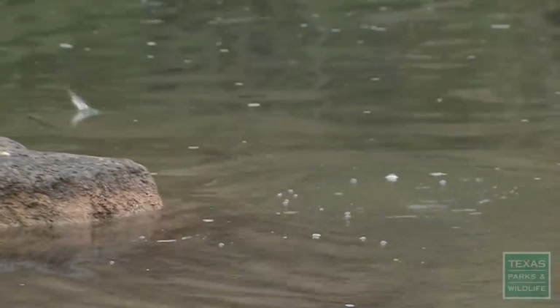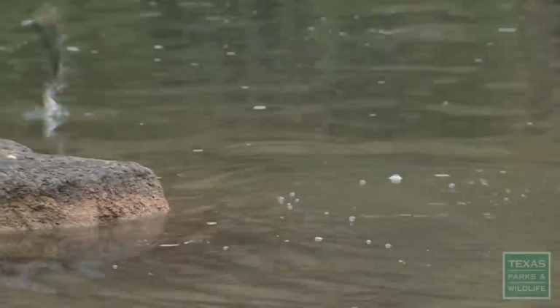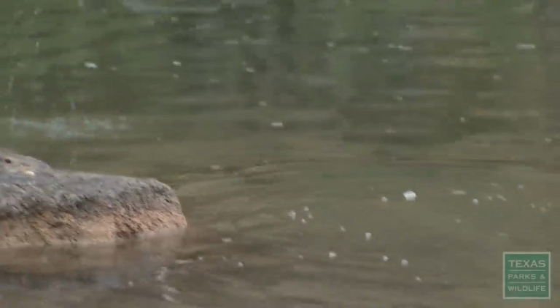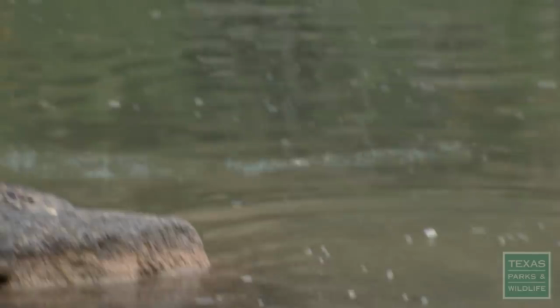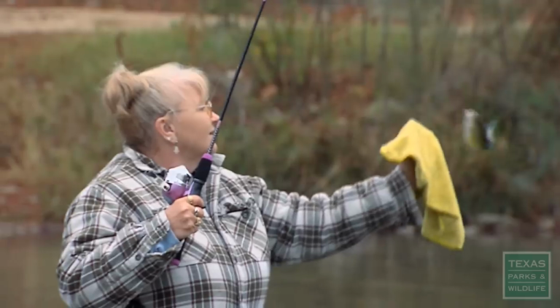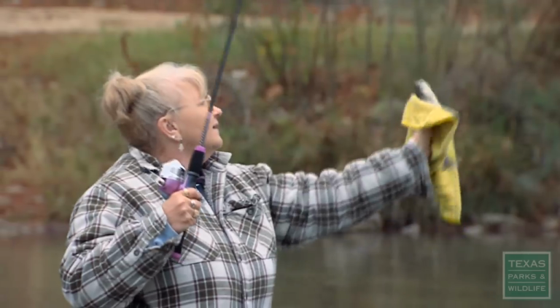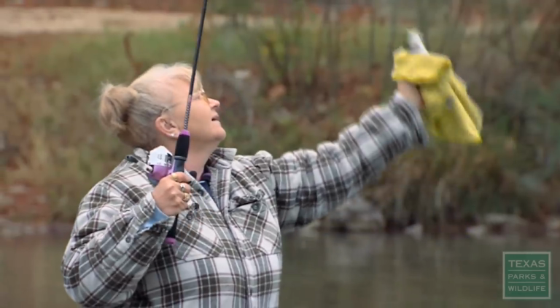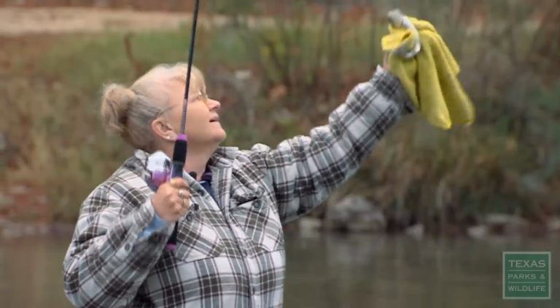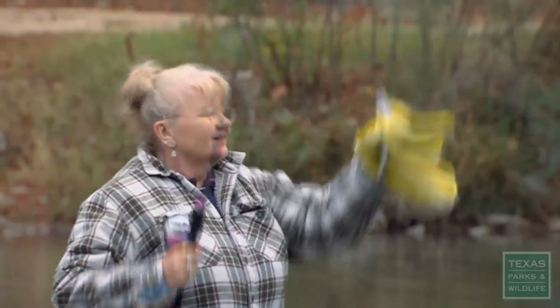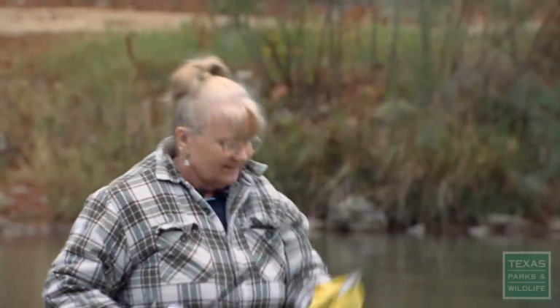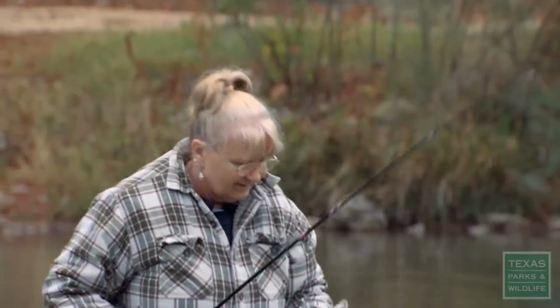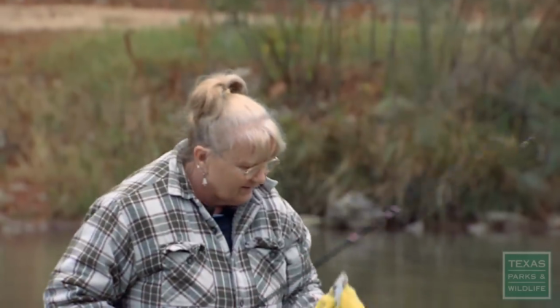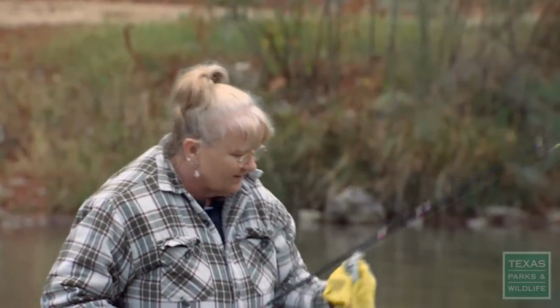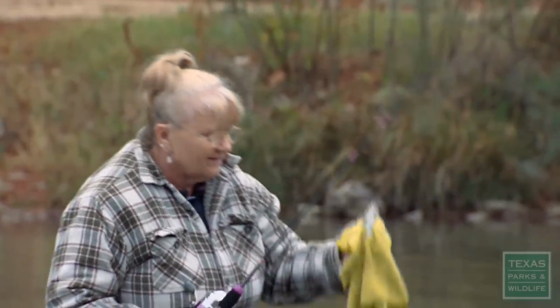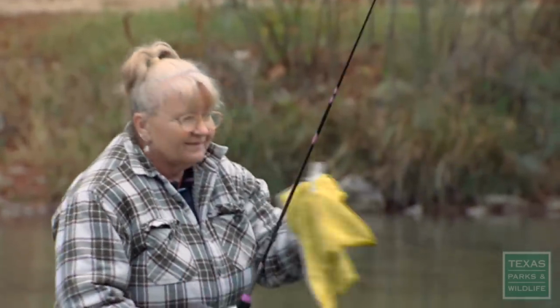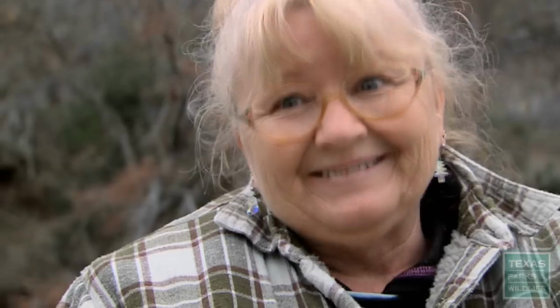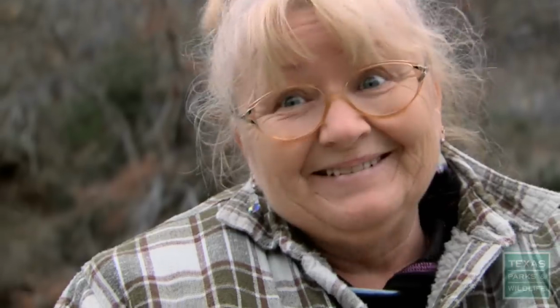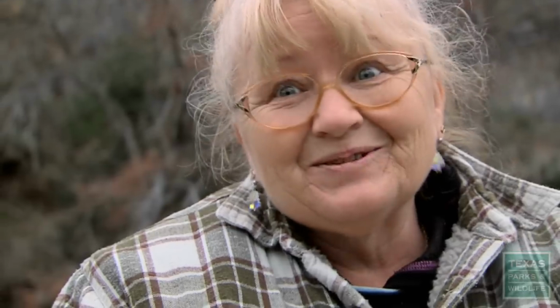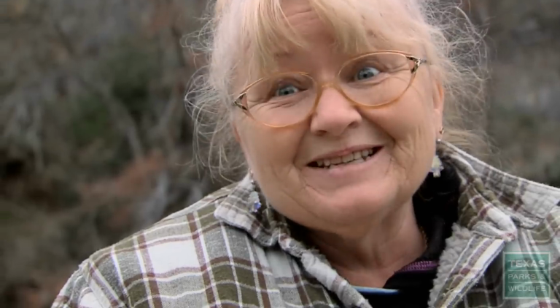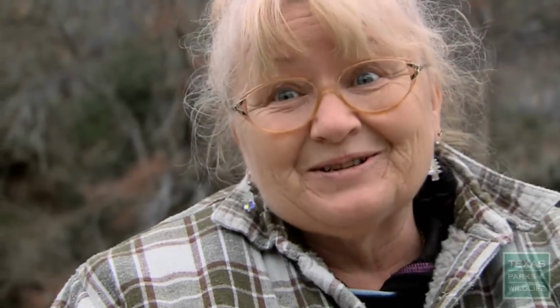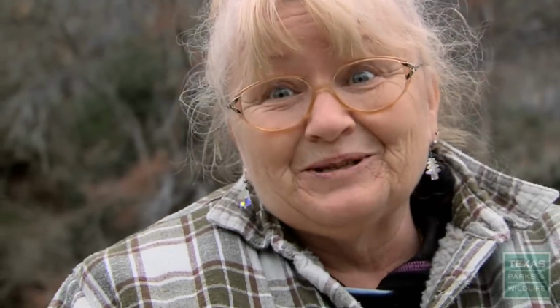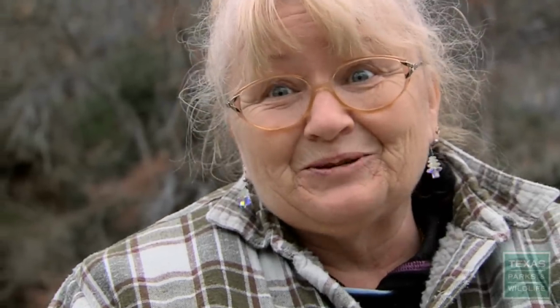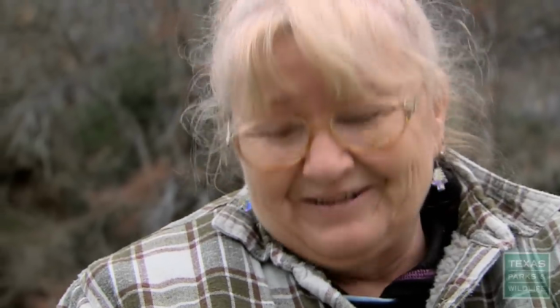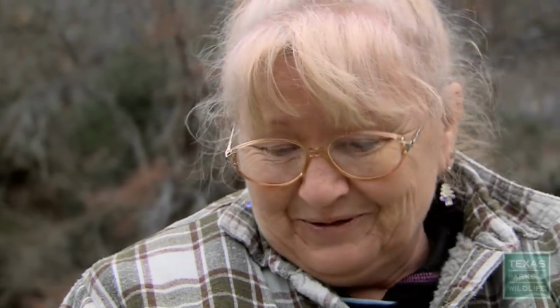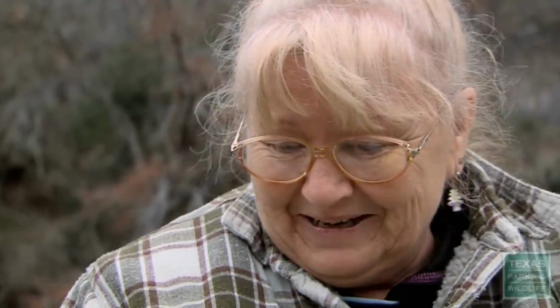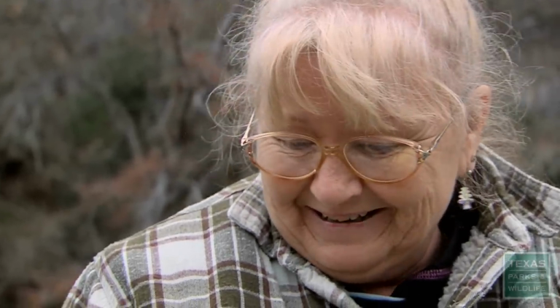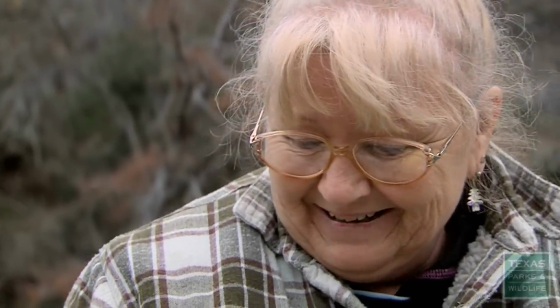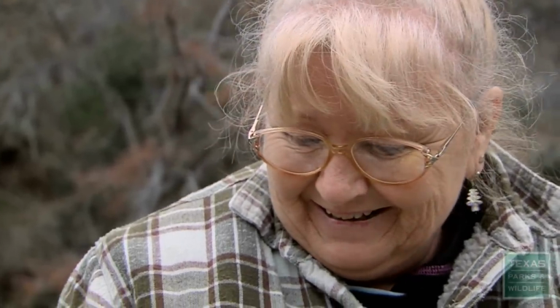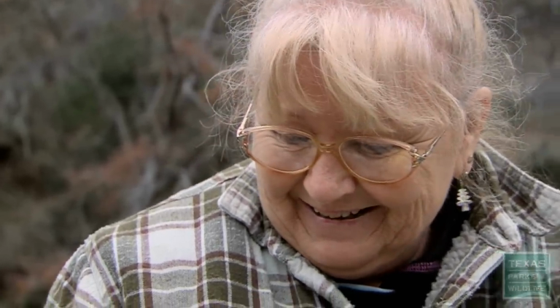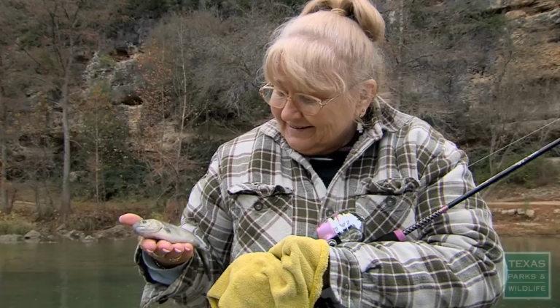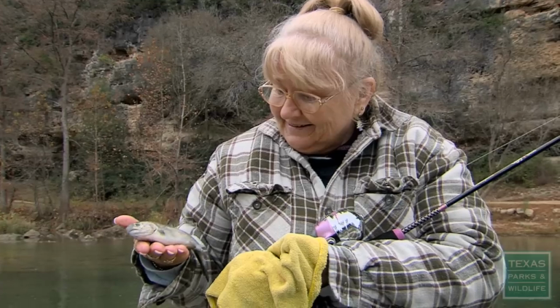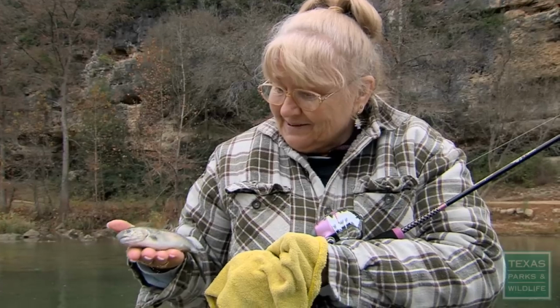We used to catch these in Canada — that's where I'm from. So this is a real treat for me.